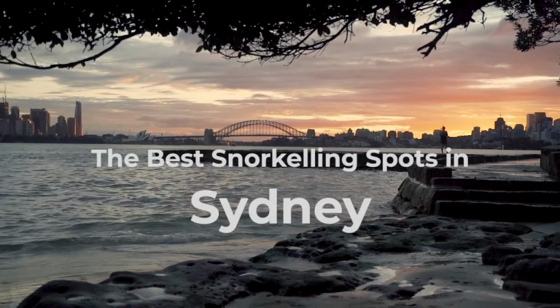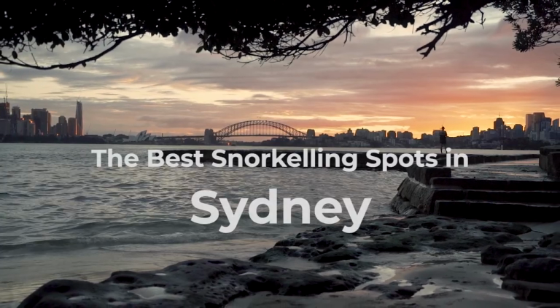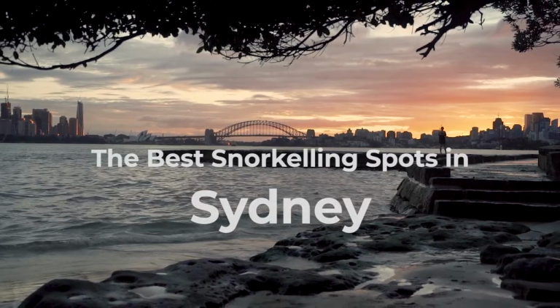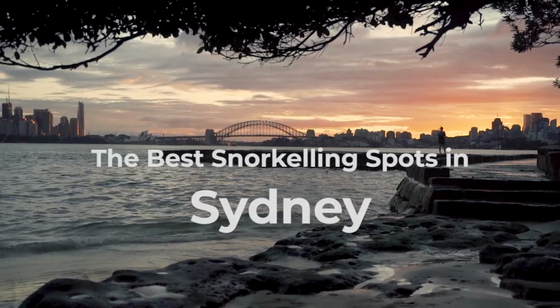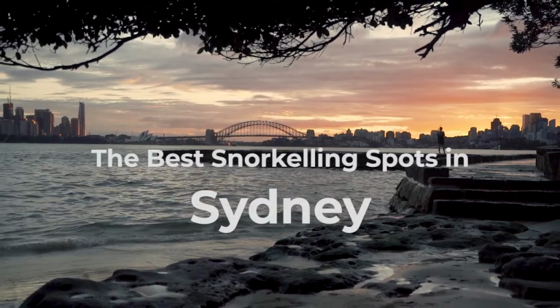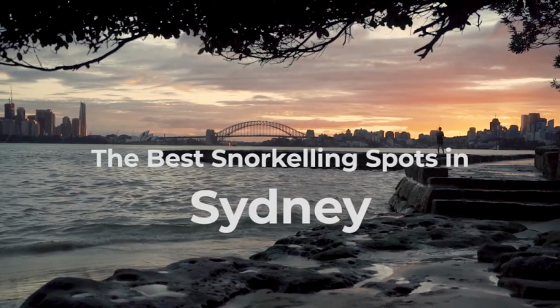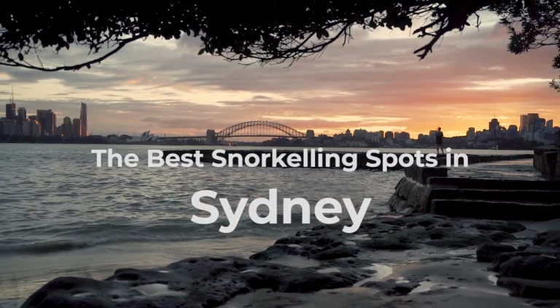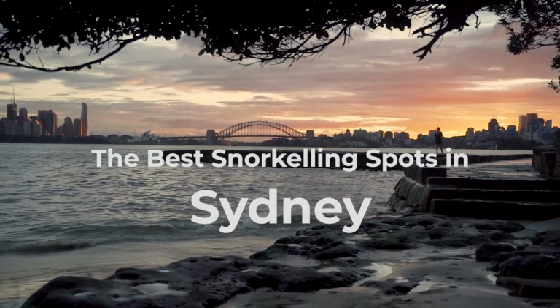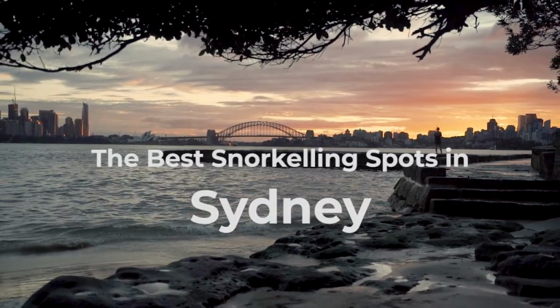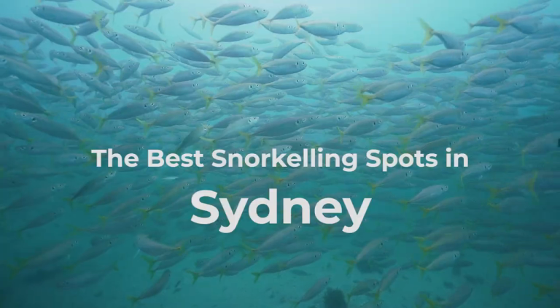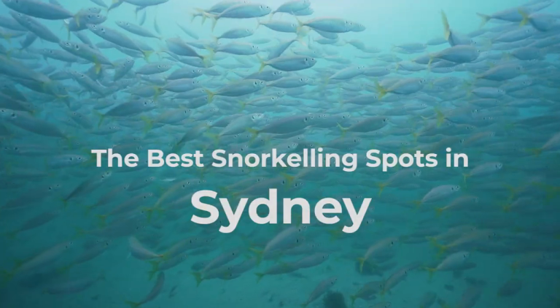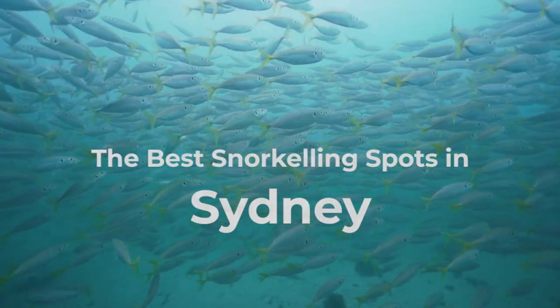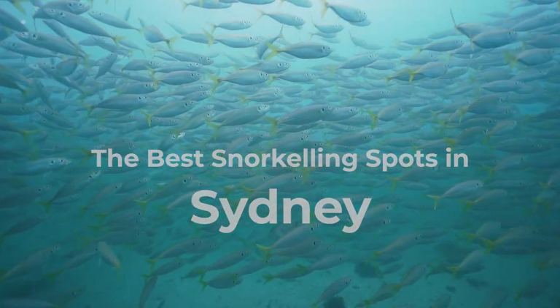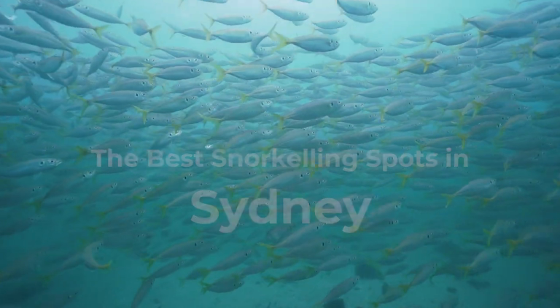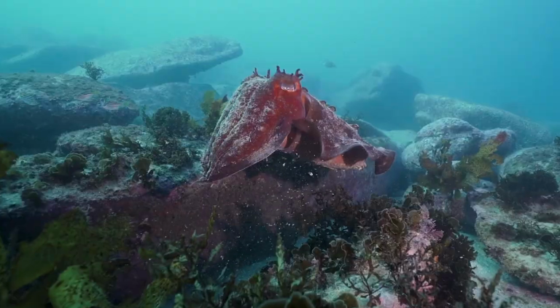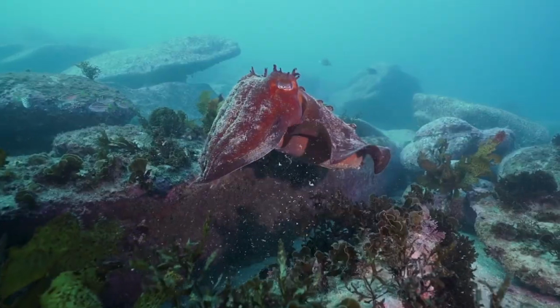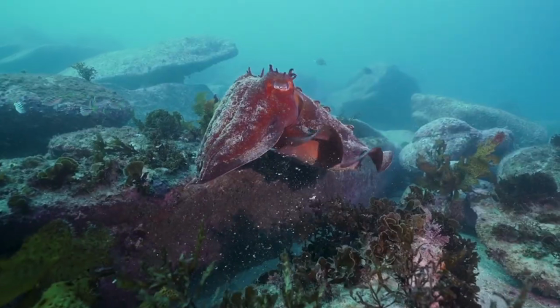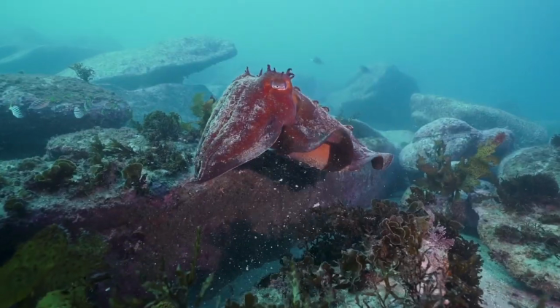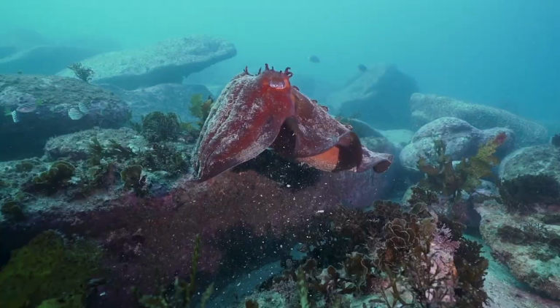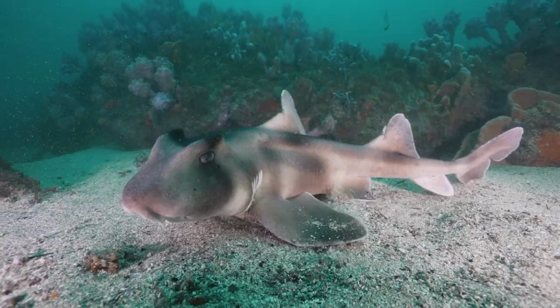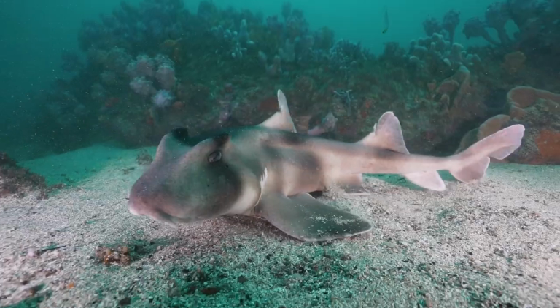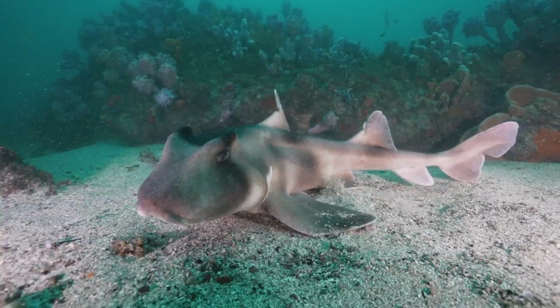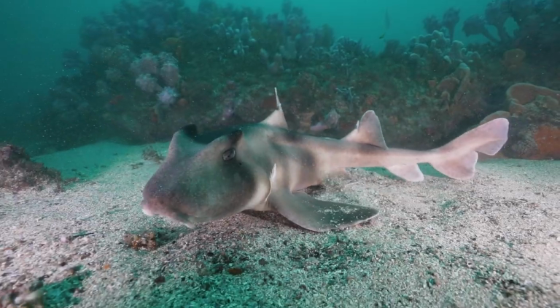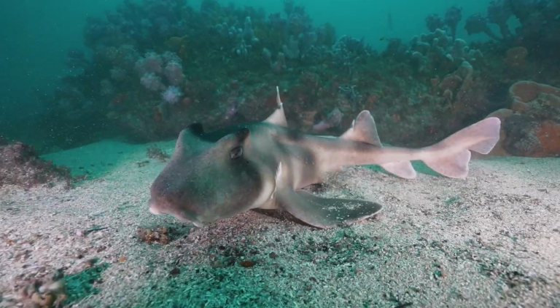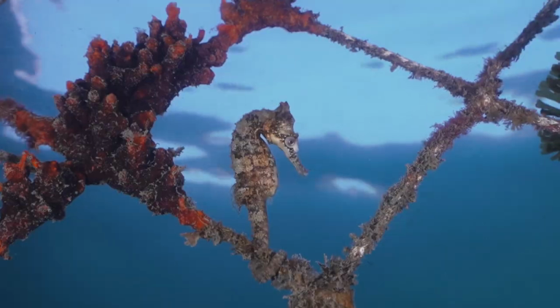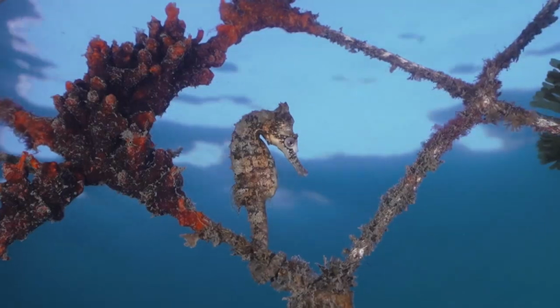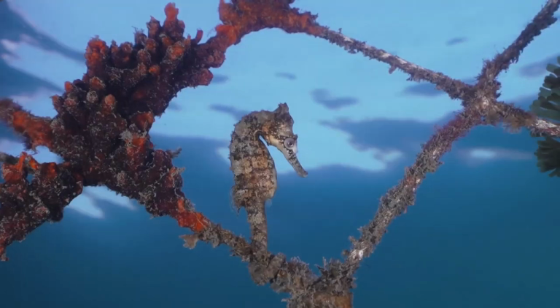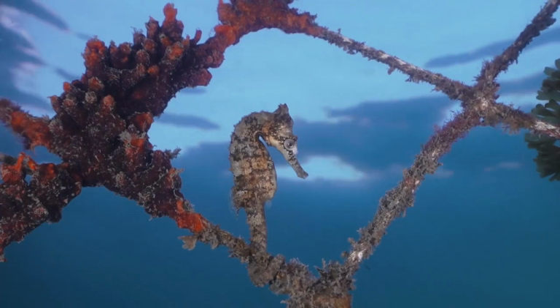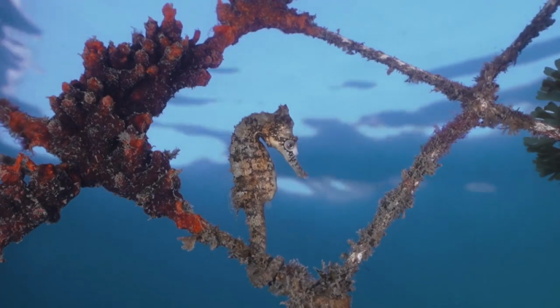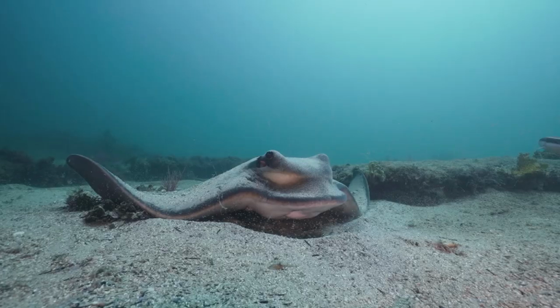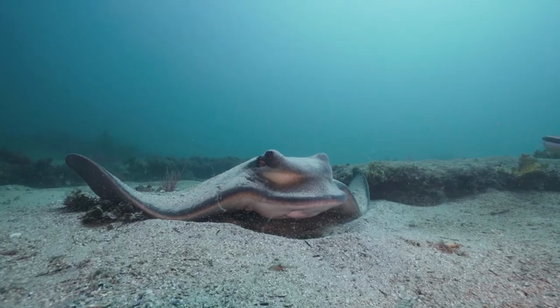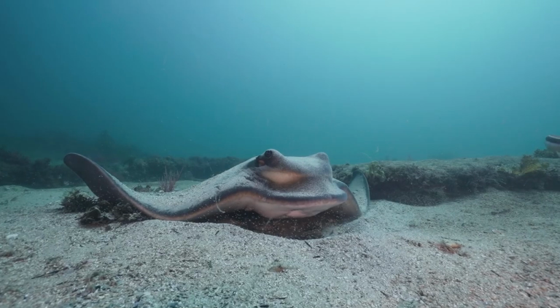Sydney has some of the most incredible snorkelling in Australia, and this is your guide to some of our favourite spots.